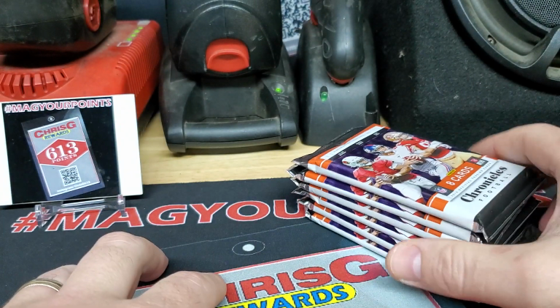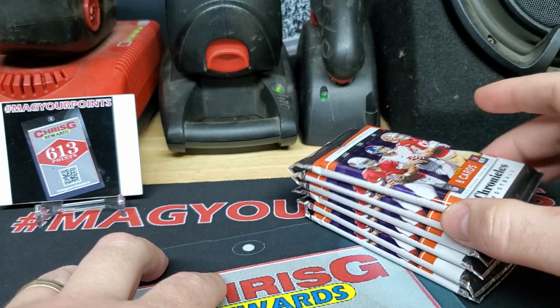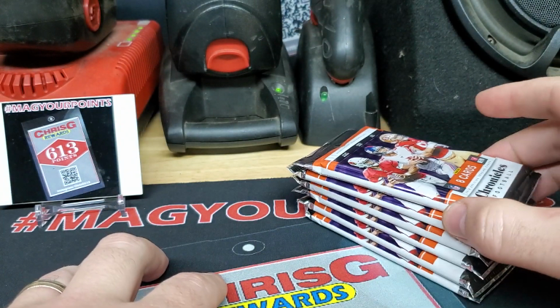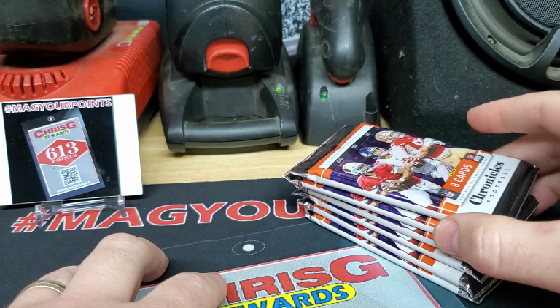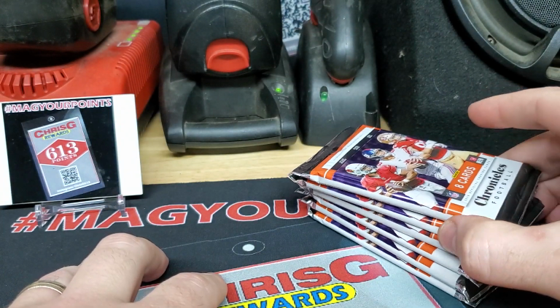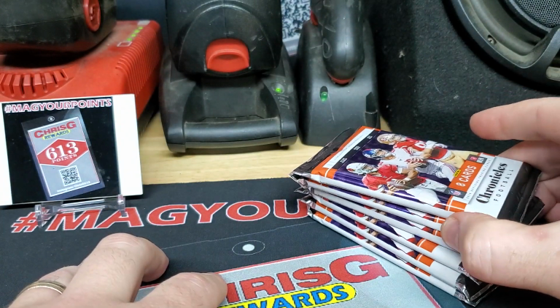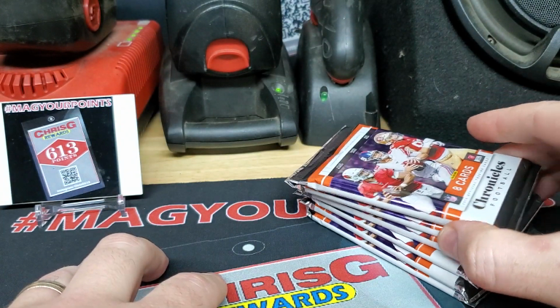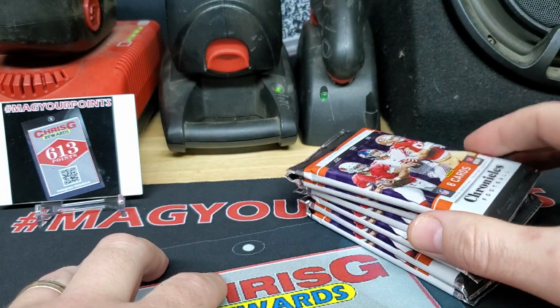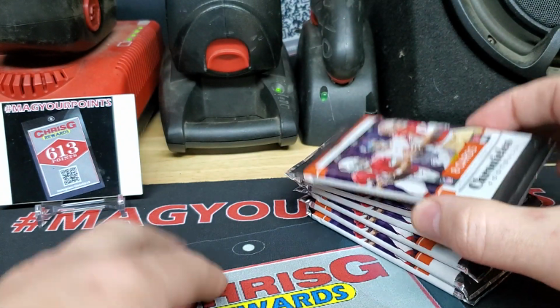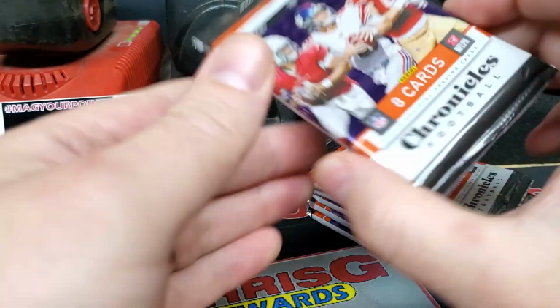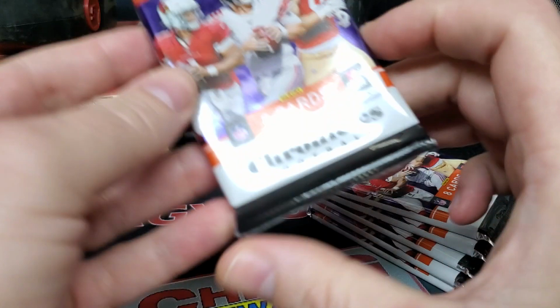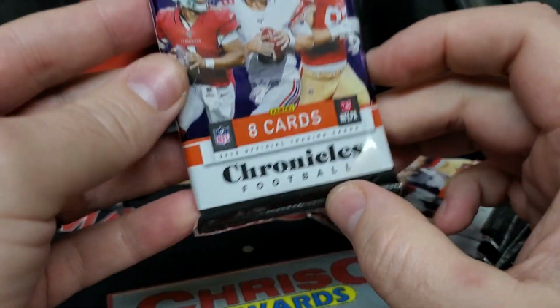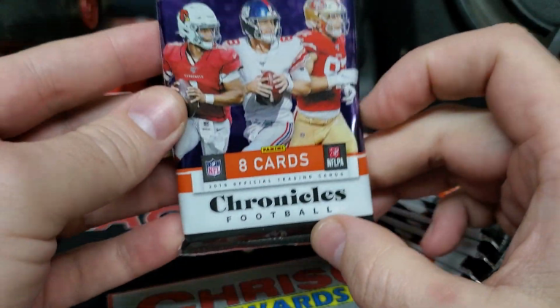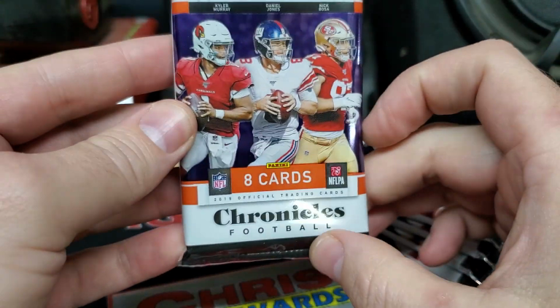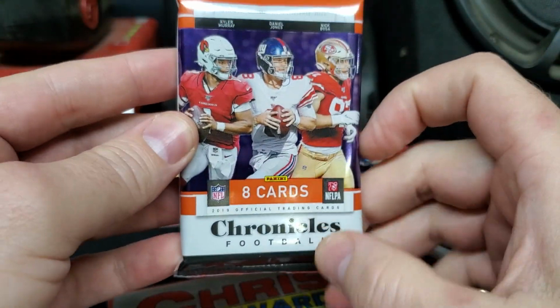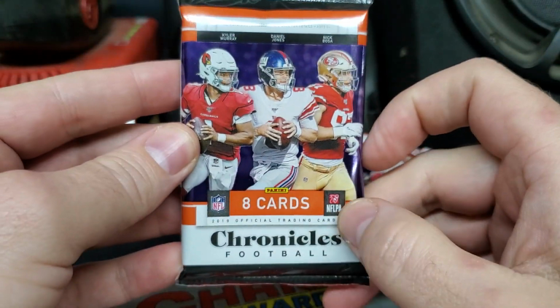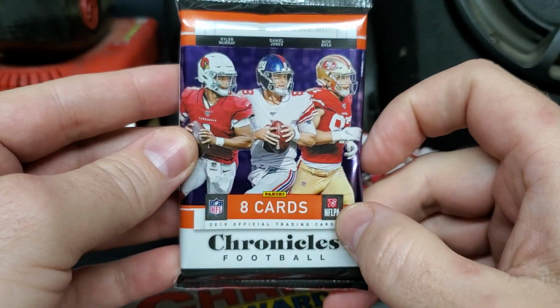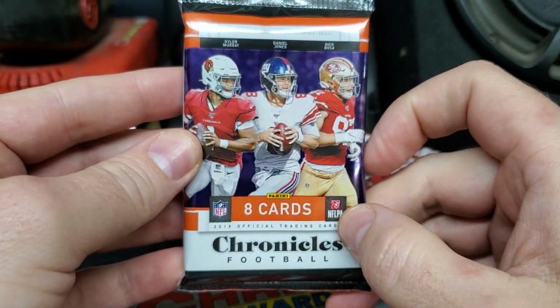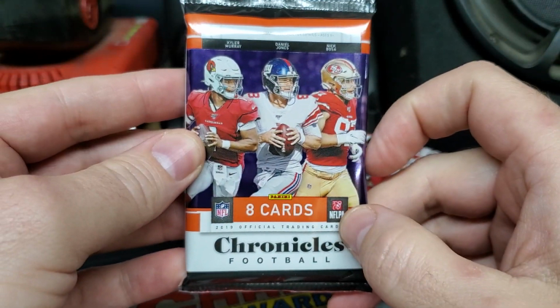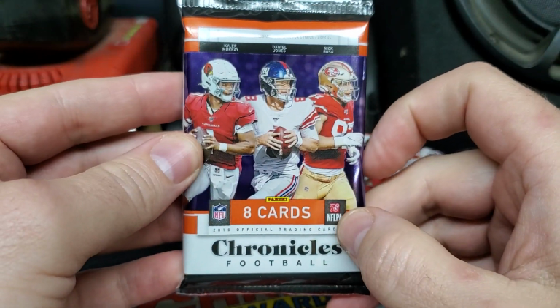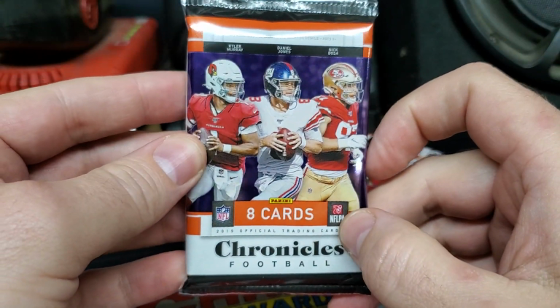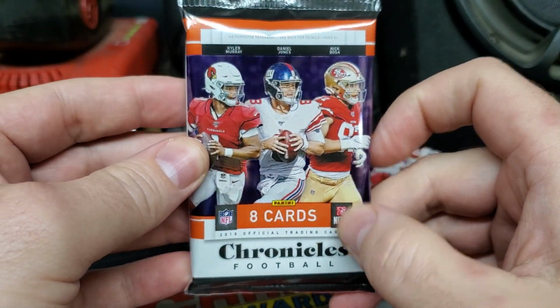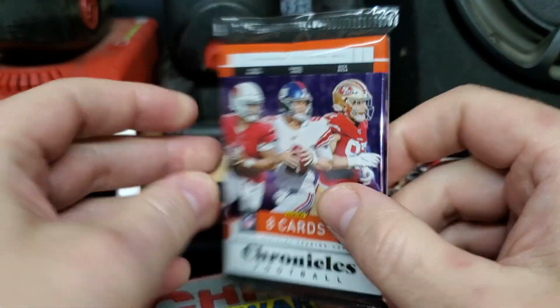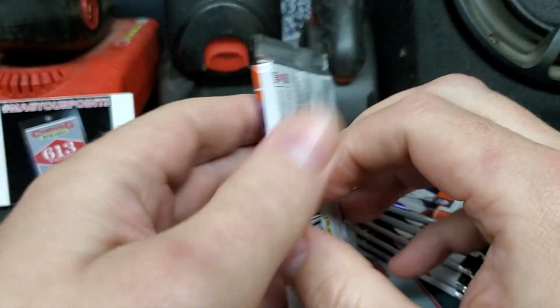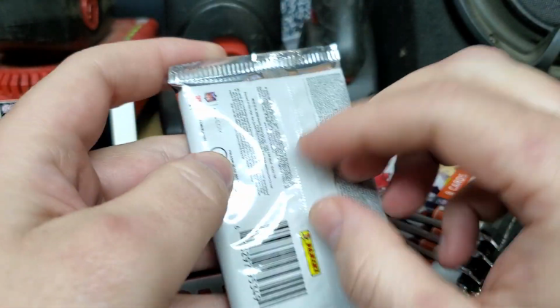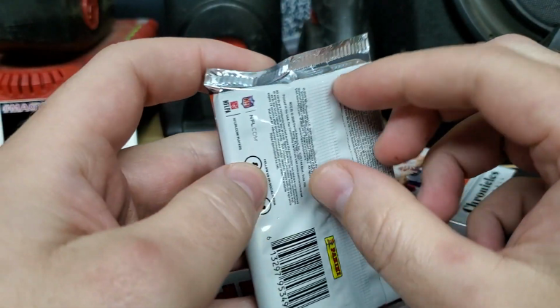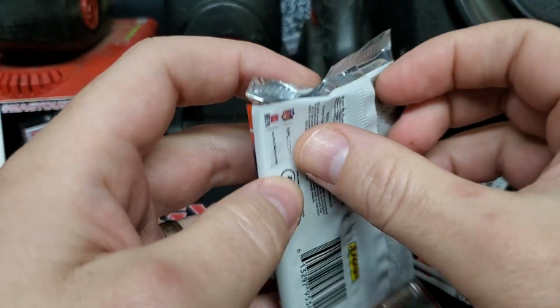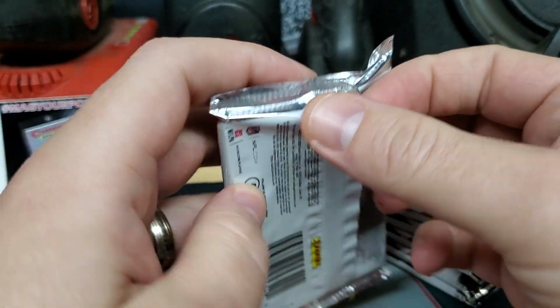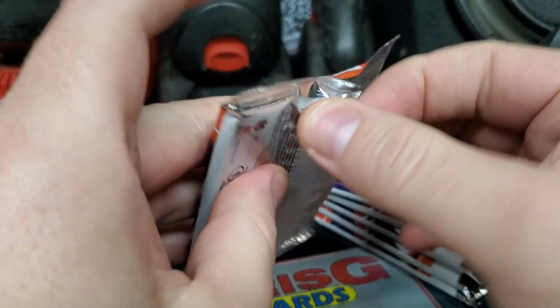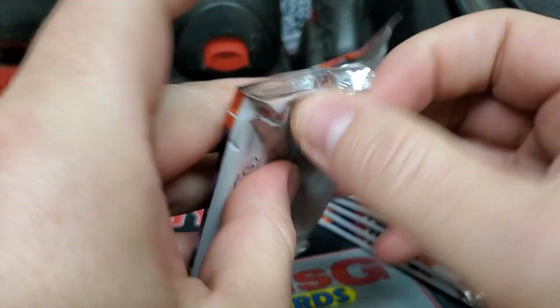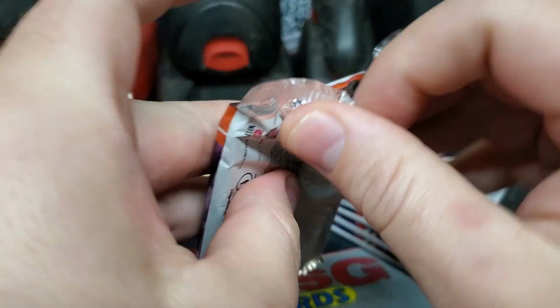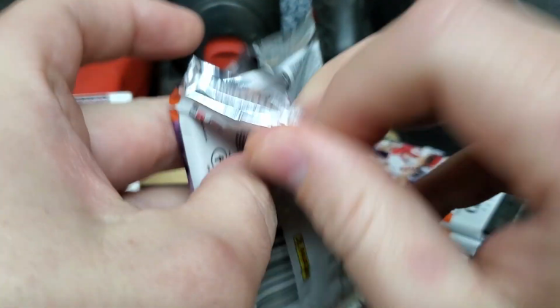So it looks like we've got six packs here. It's going to be eight cards per pack. And we're looking for all the top rookies. Let's see what we can find.